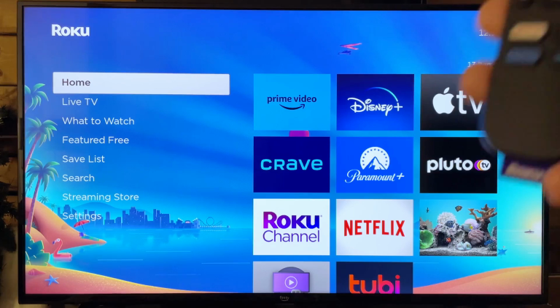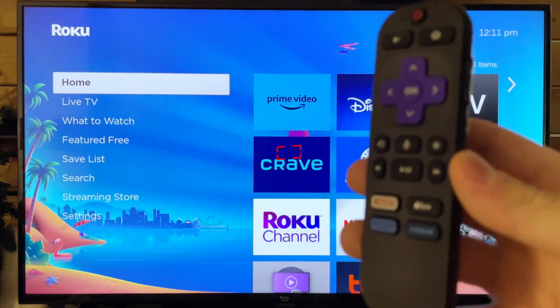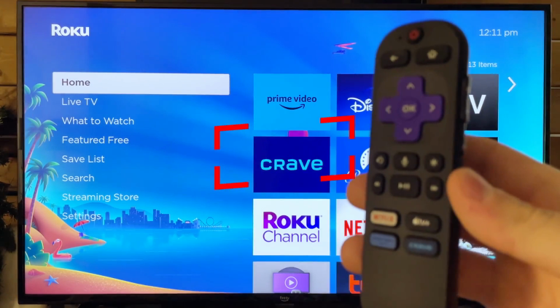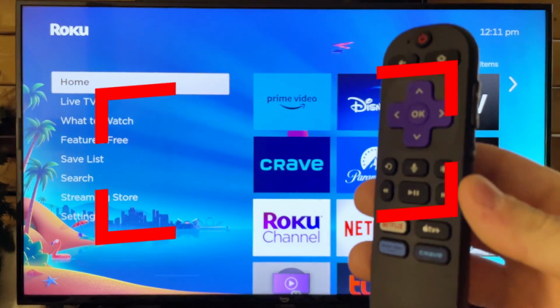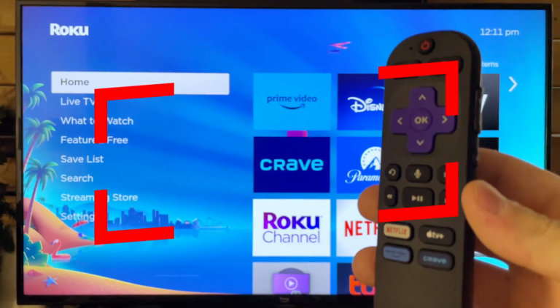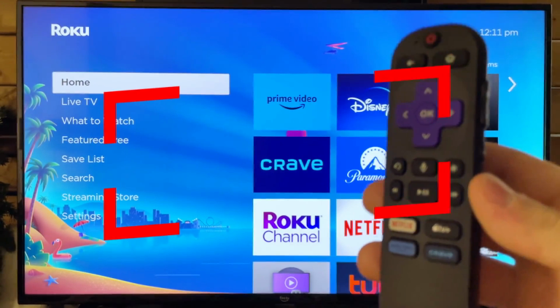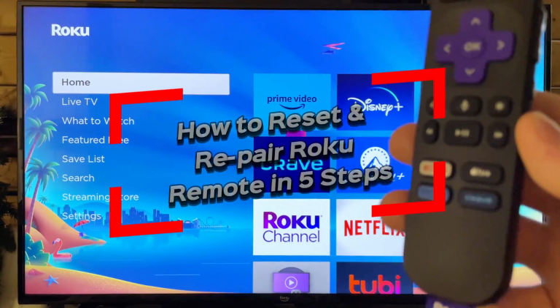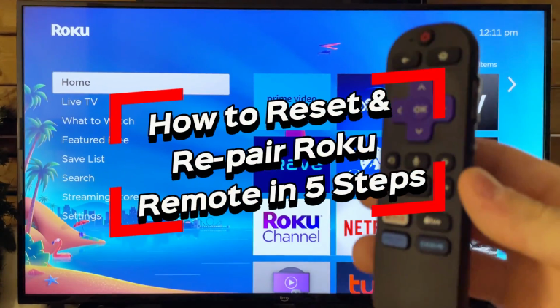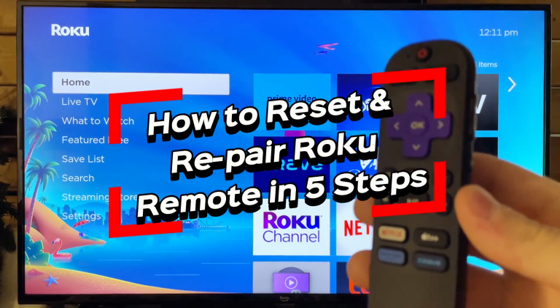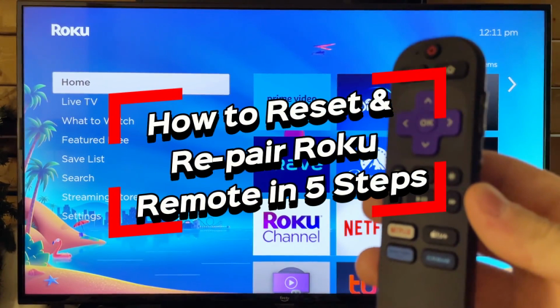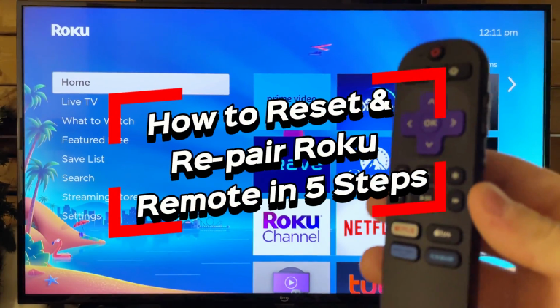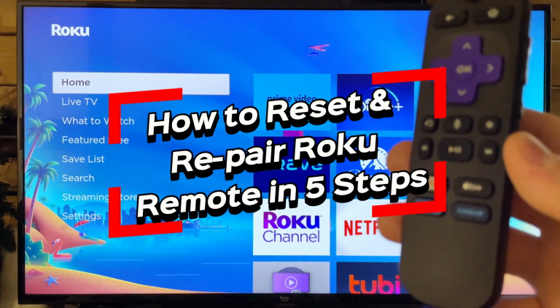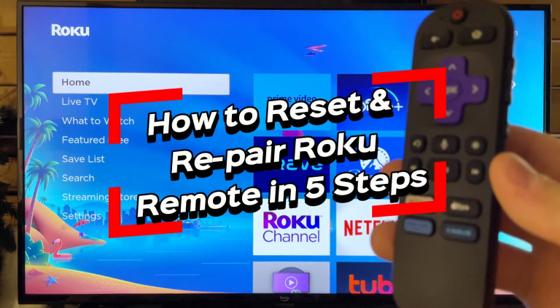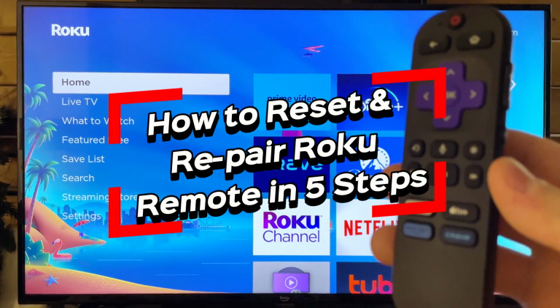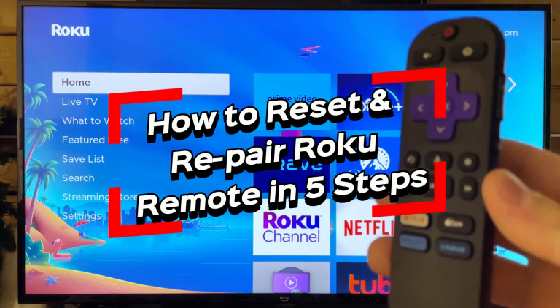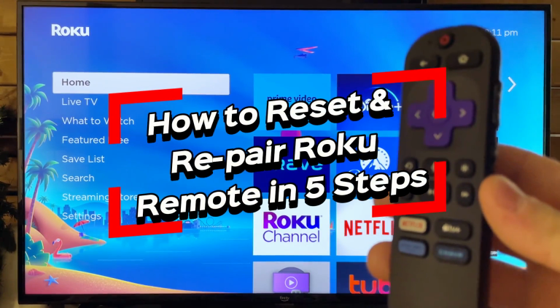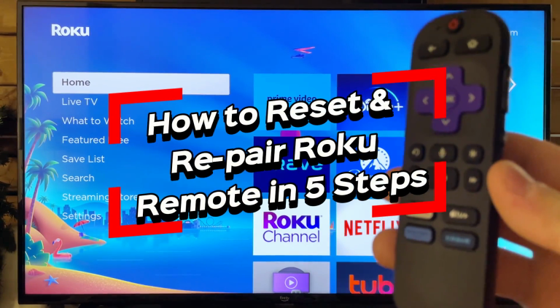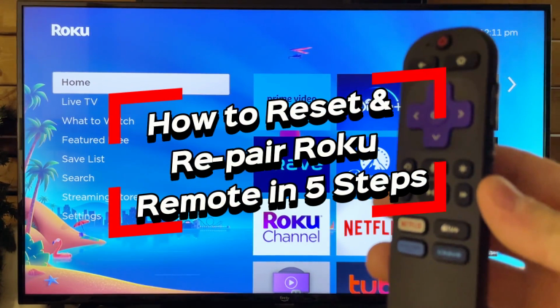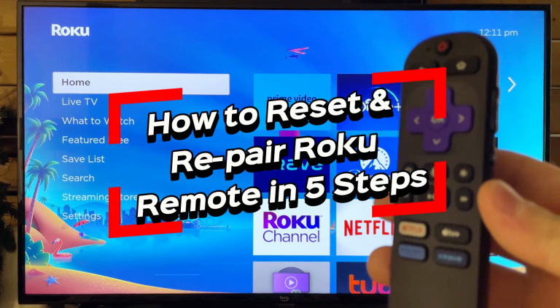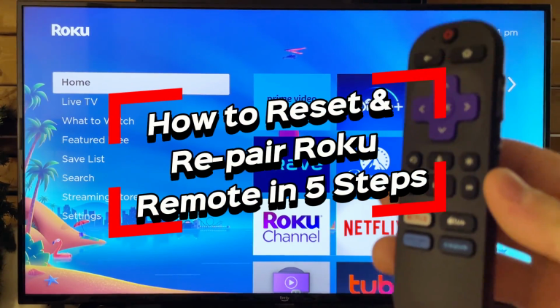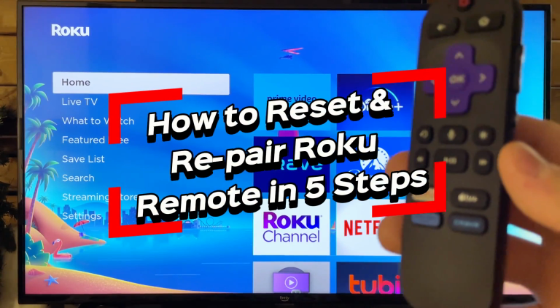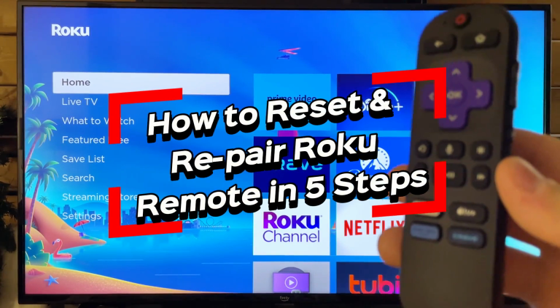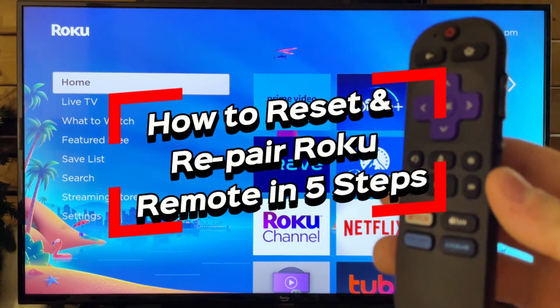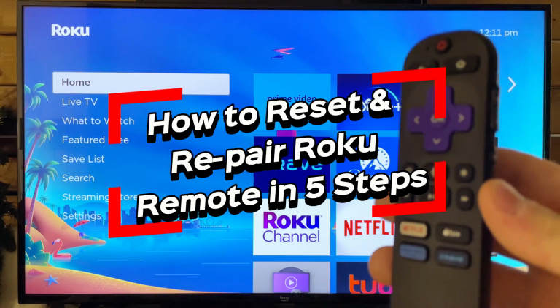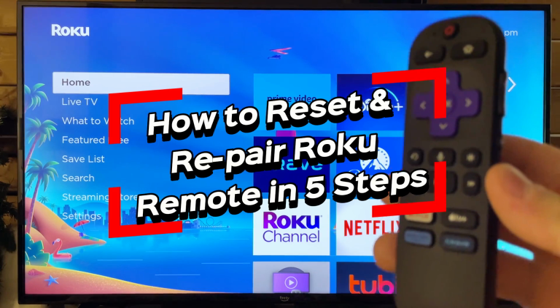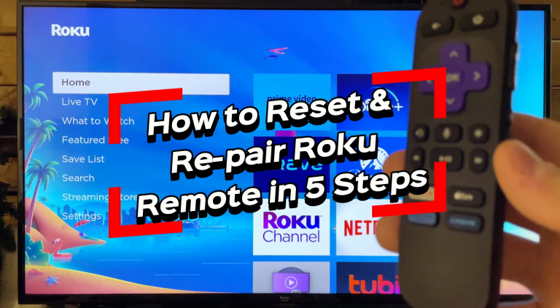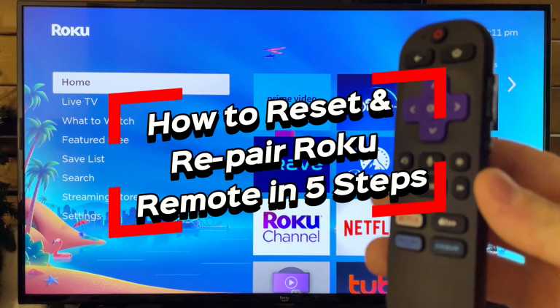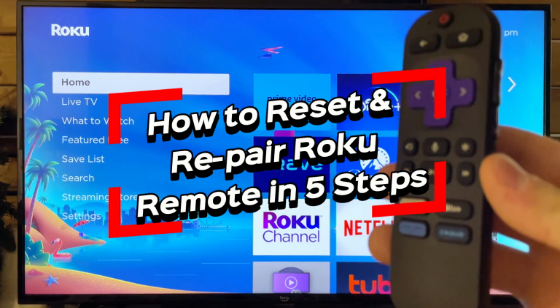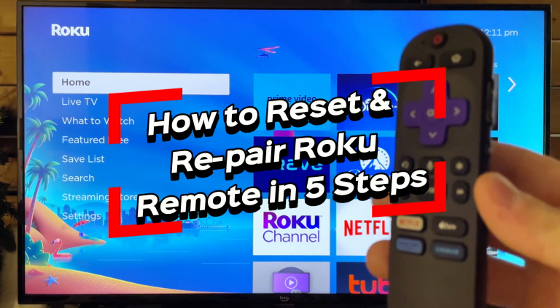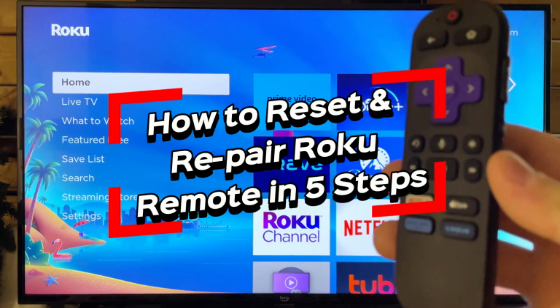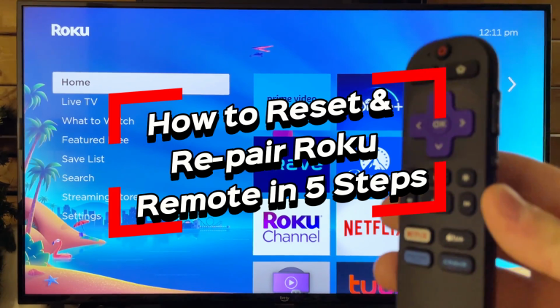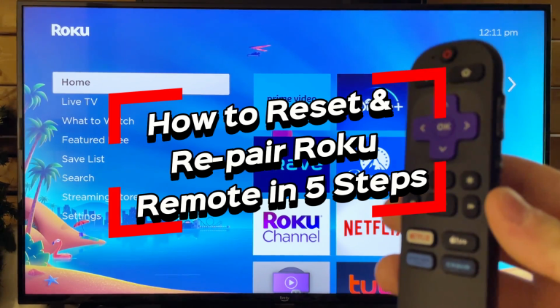In this video, I'm going to show you how to reset and repair your Roku remote in five easy steps.